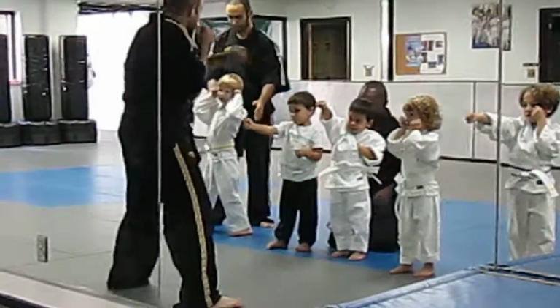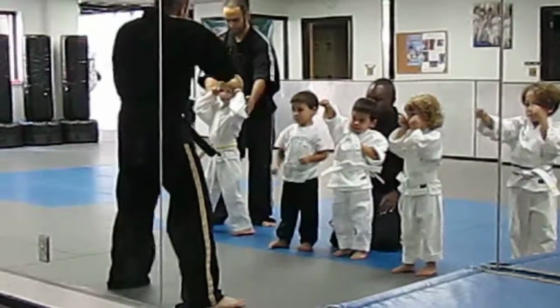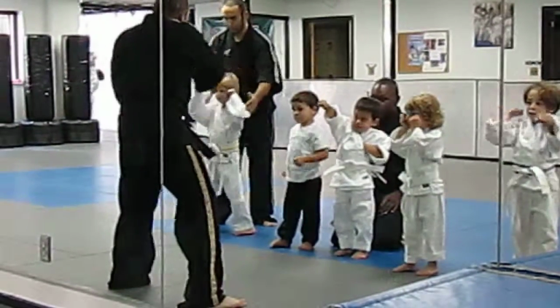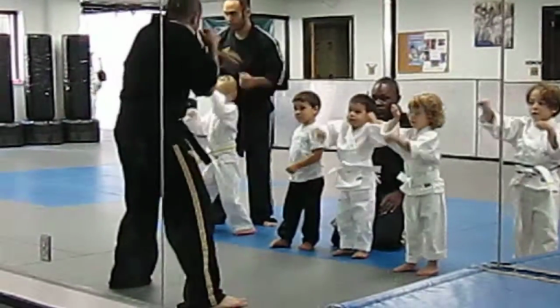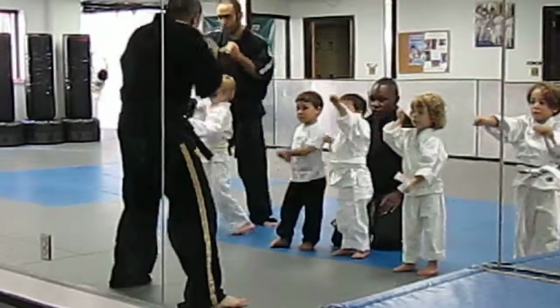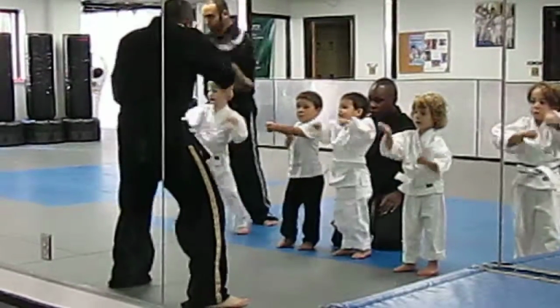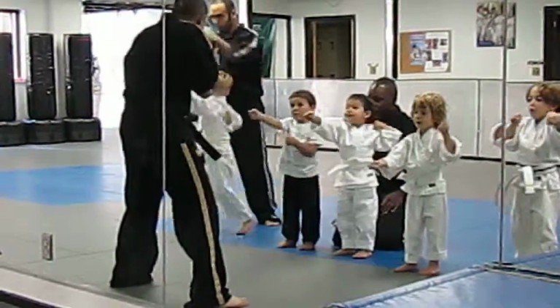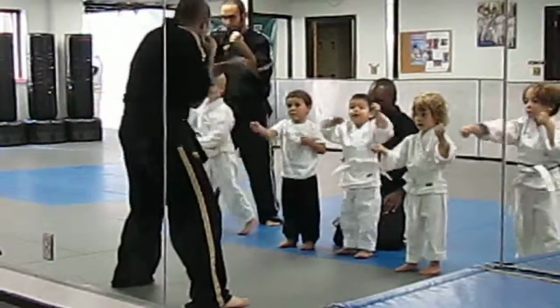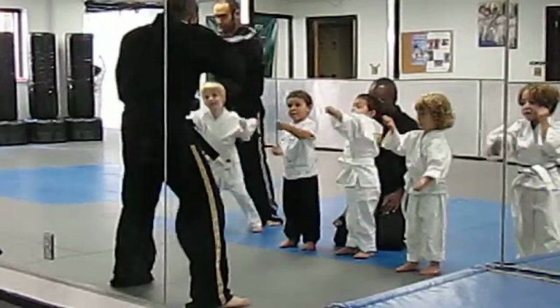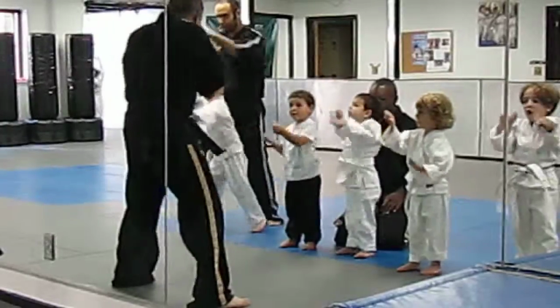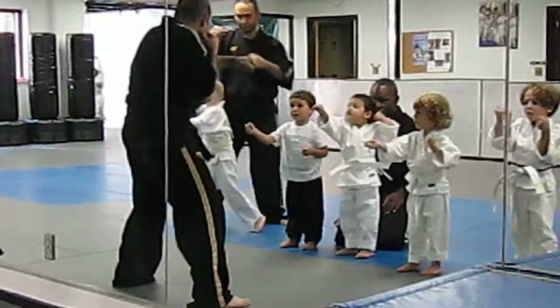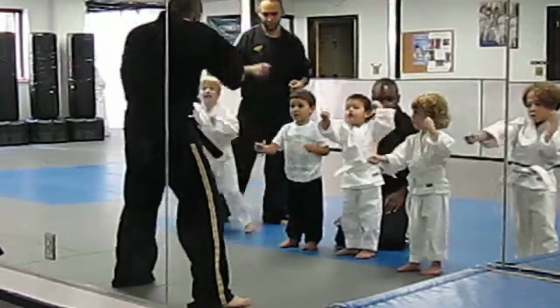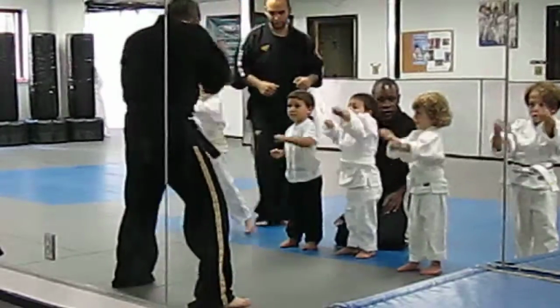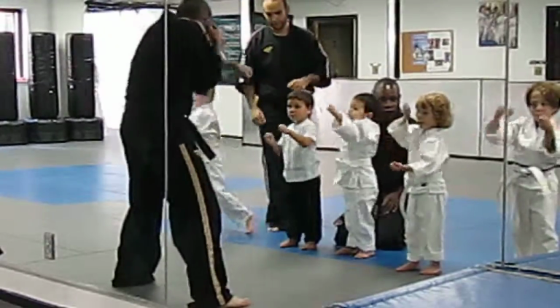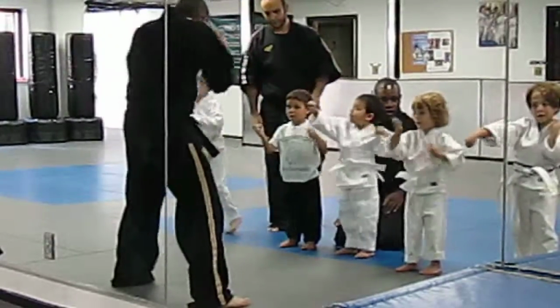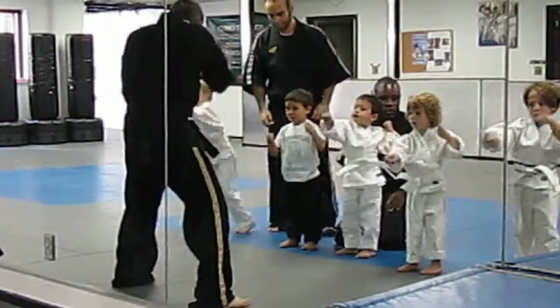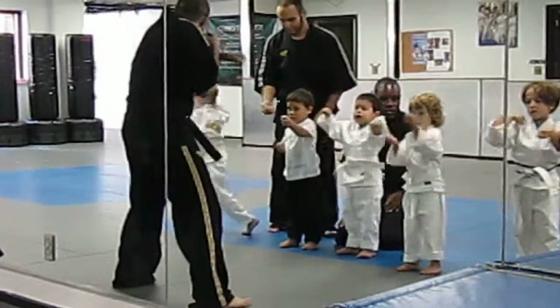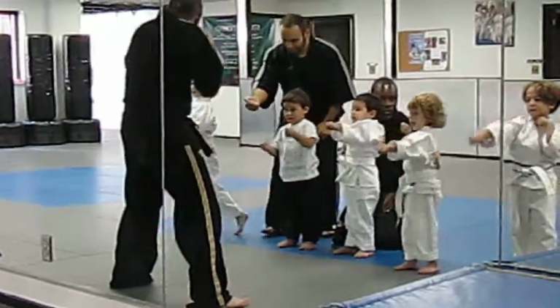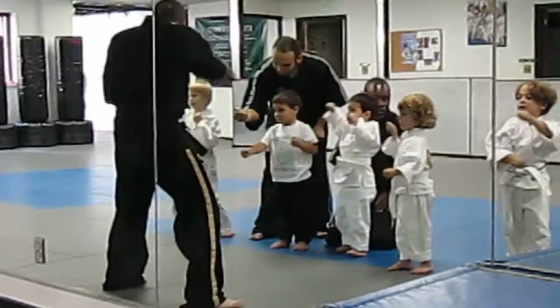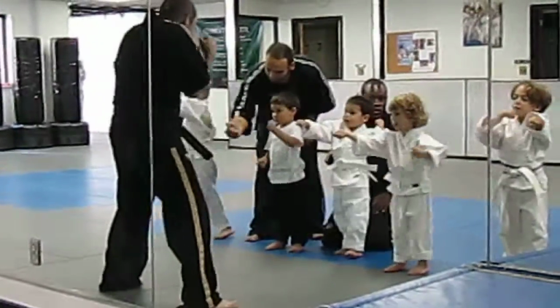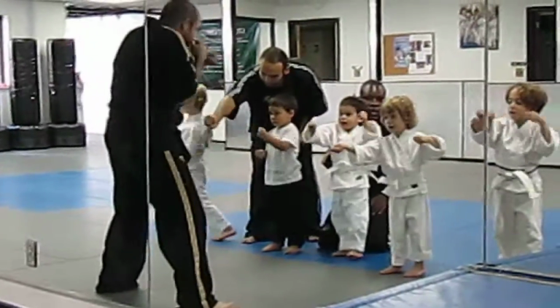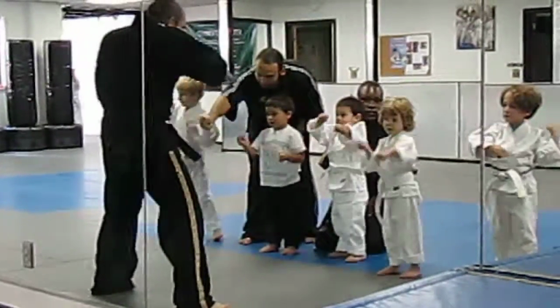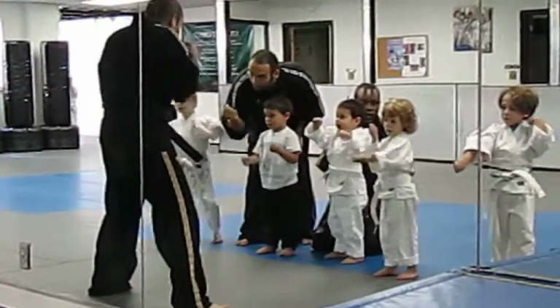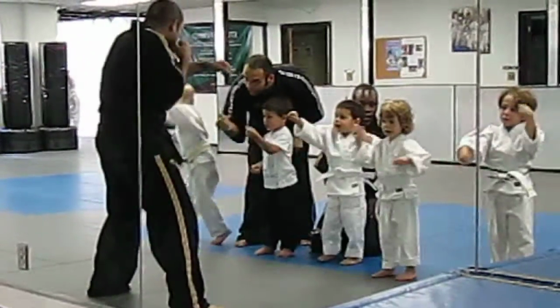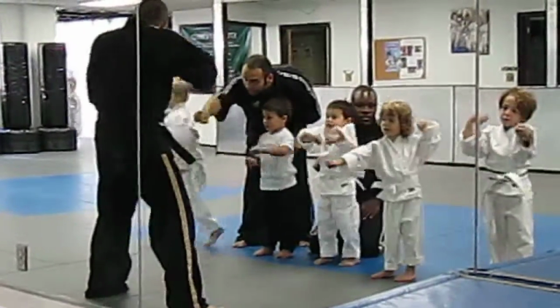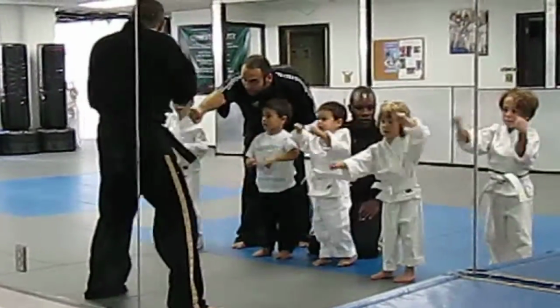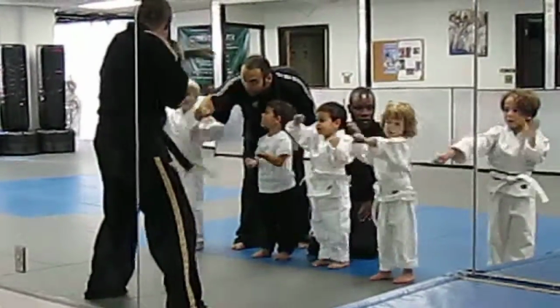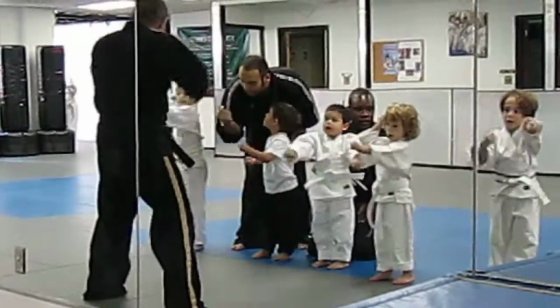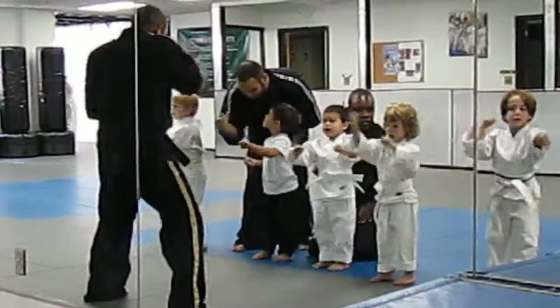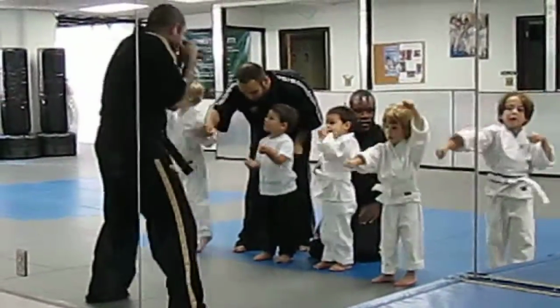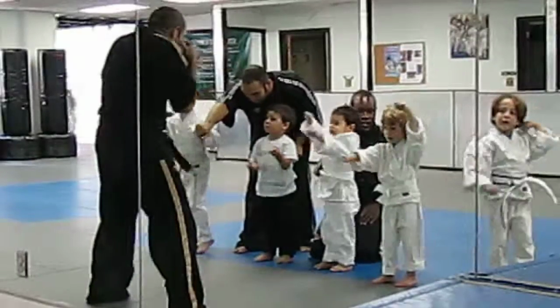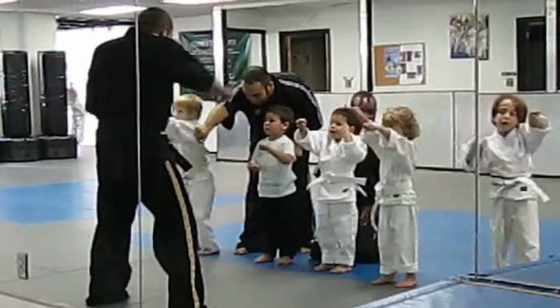One, sir. Two, sir. Three, sir. Four, sir. Five, sir. Six, sir. Seven, sir. Eight, sir. Nine, sir. Ten, sir.